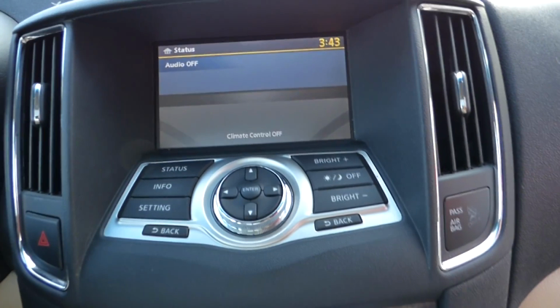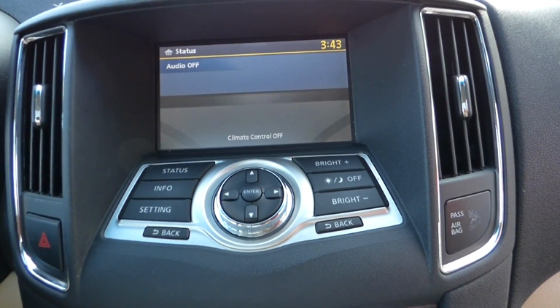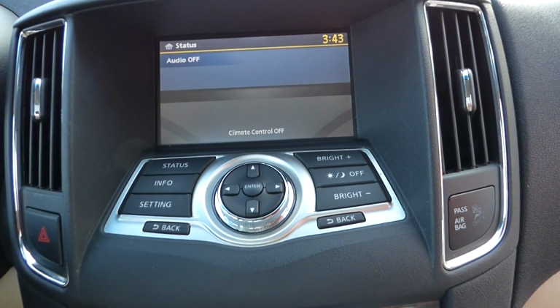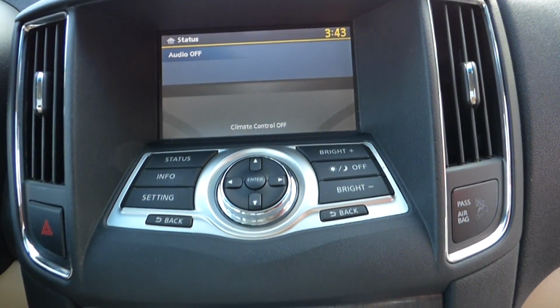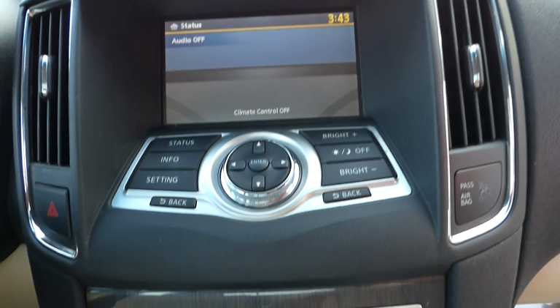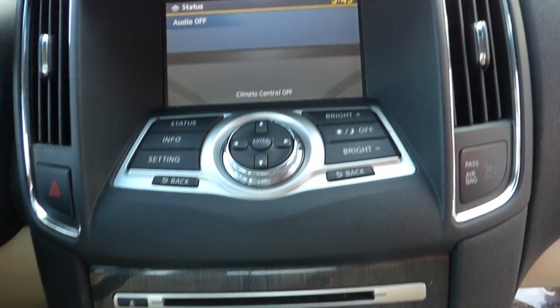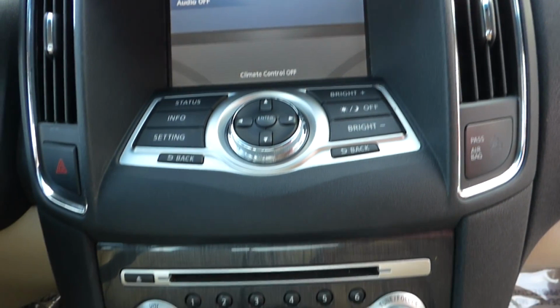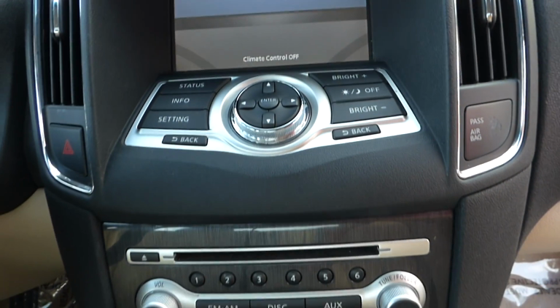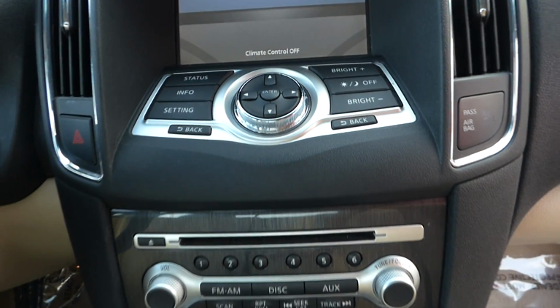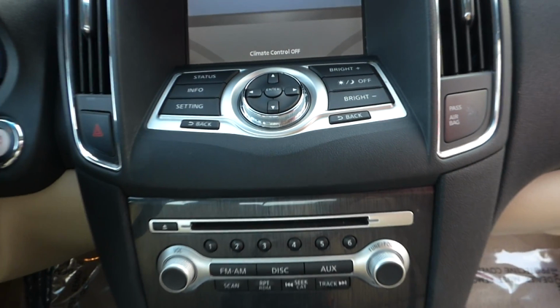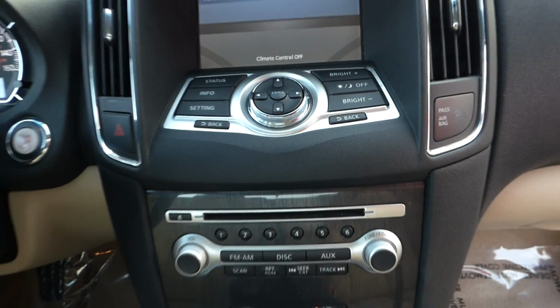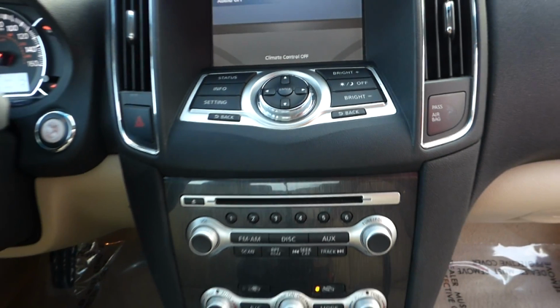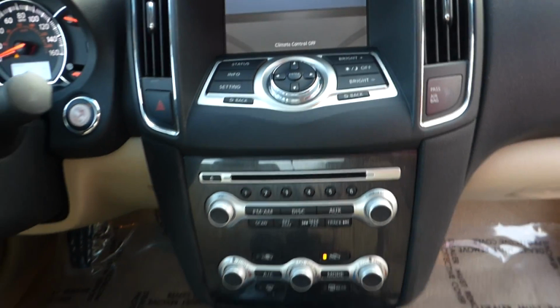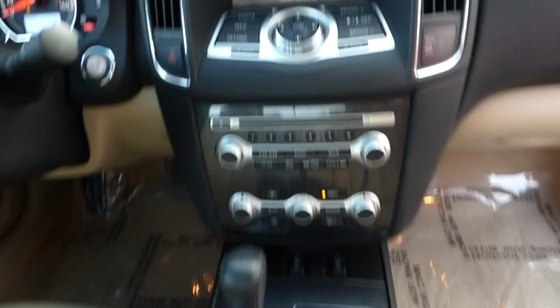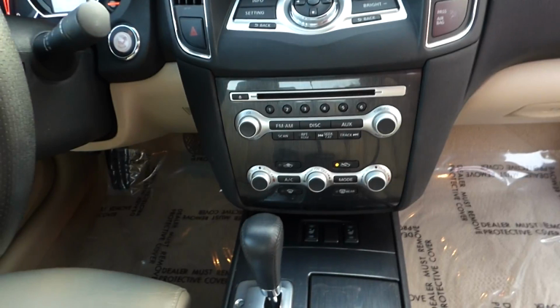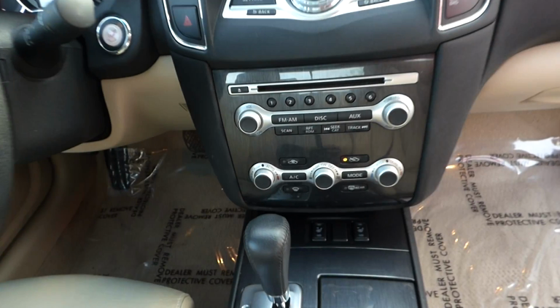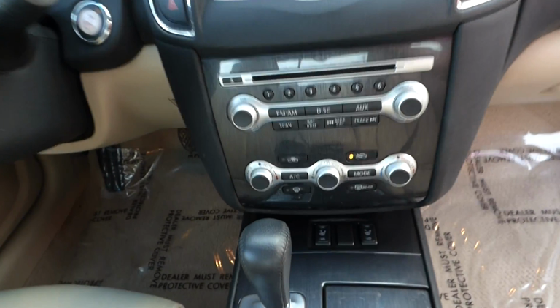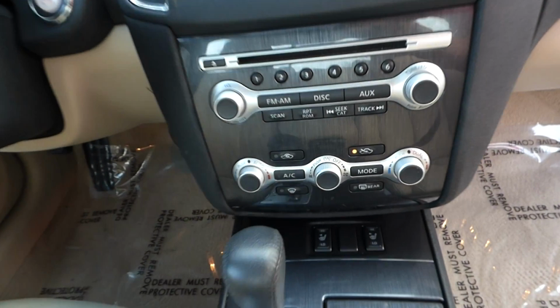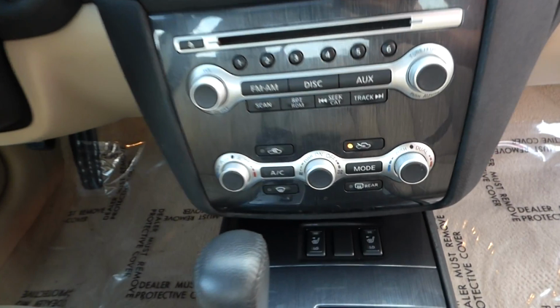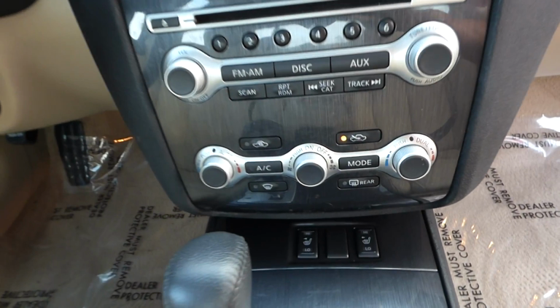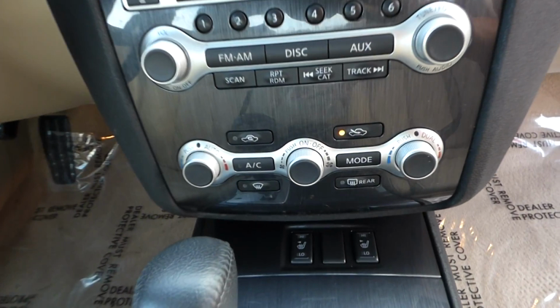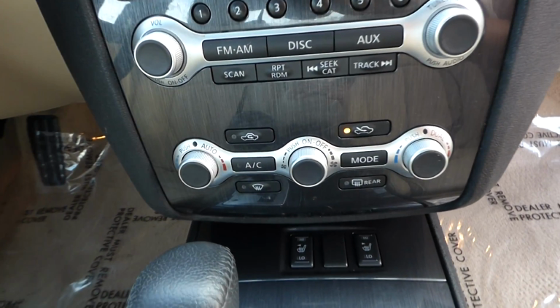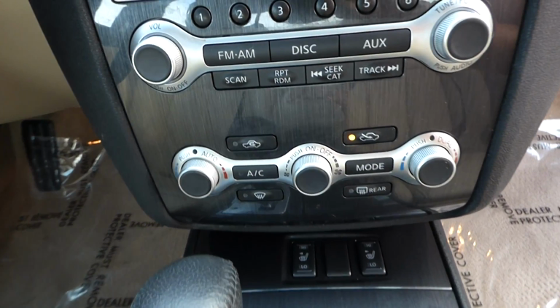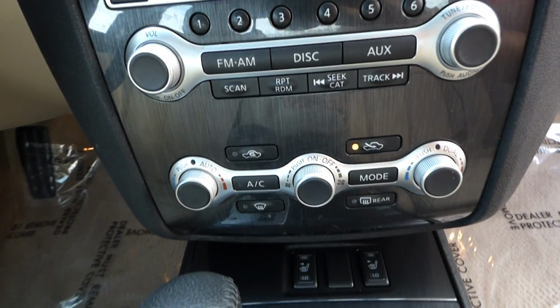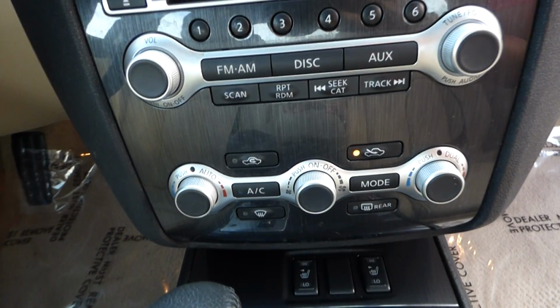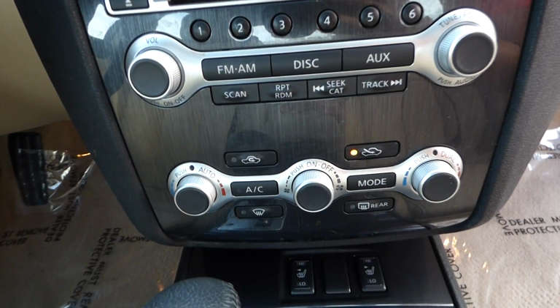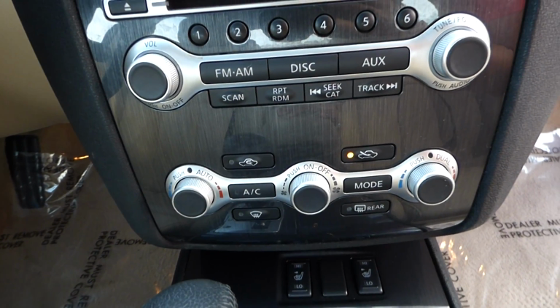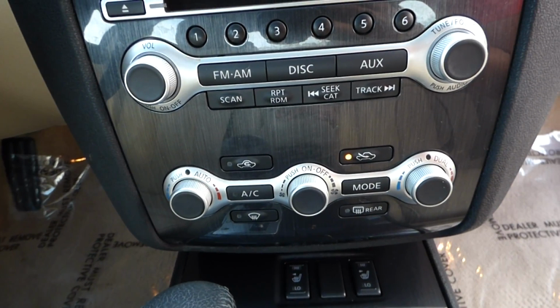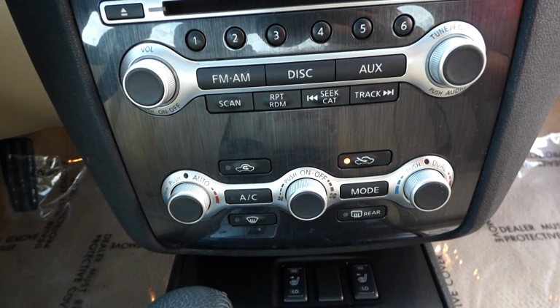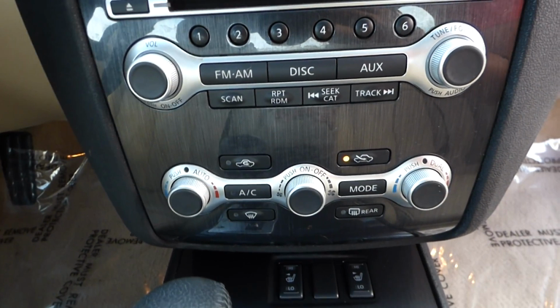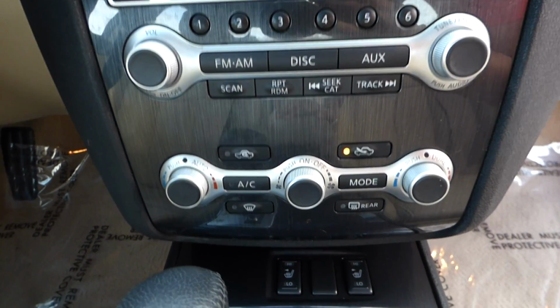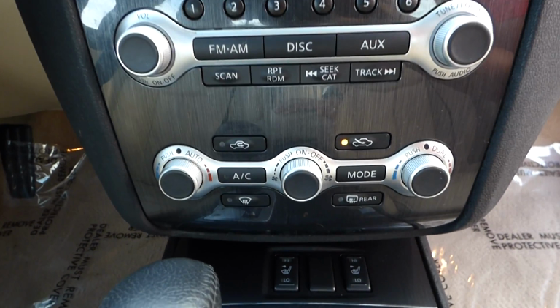Here's your center media stack, featuring a rear view backup camera, satellite radio, and dual climate control.